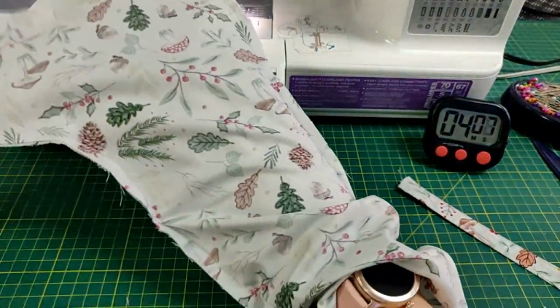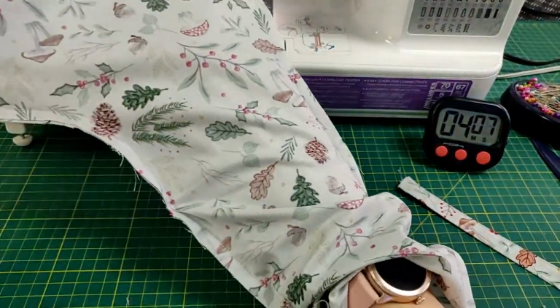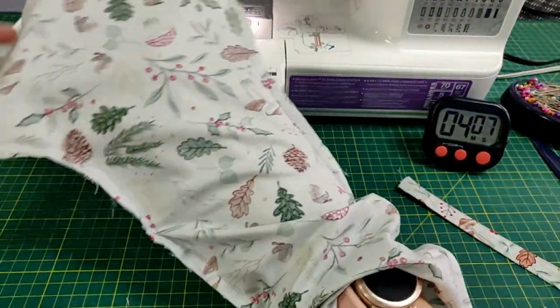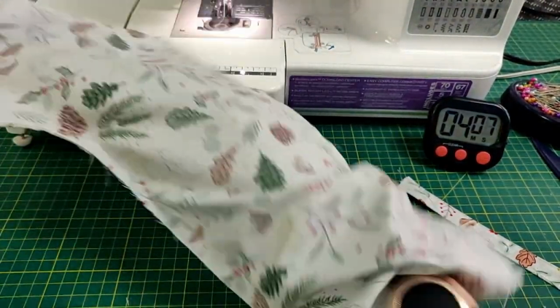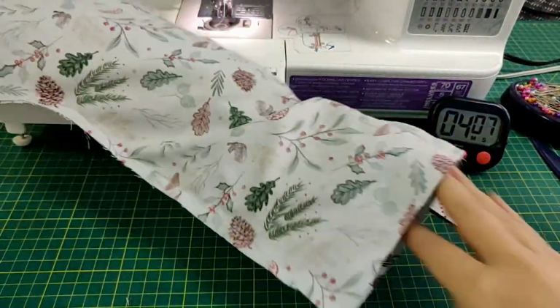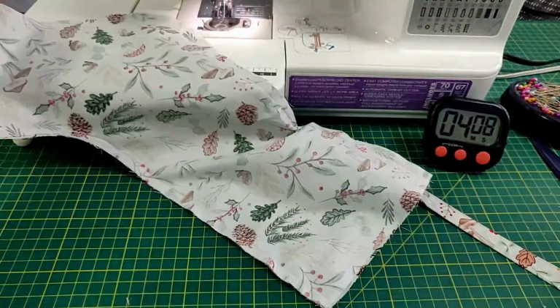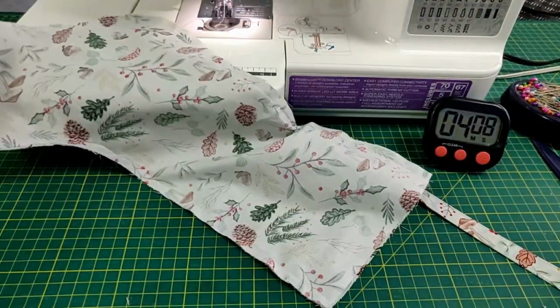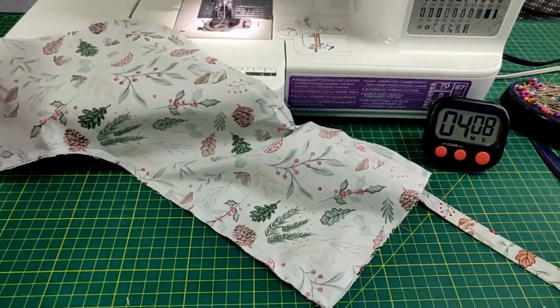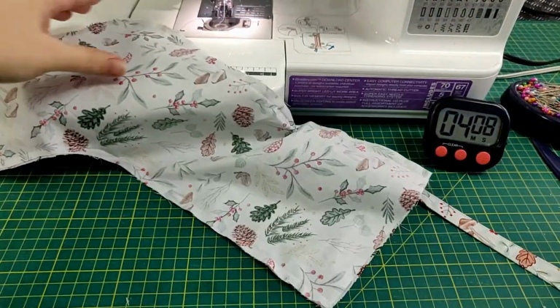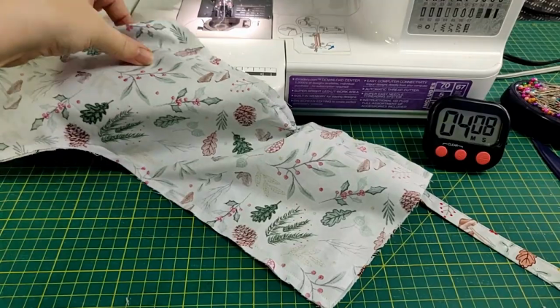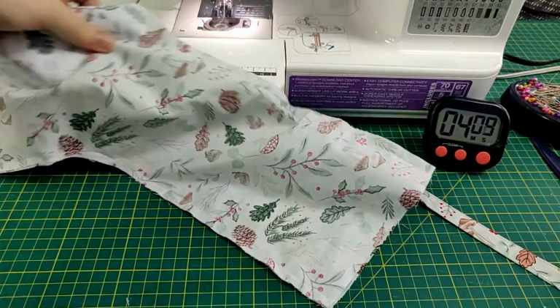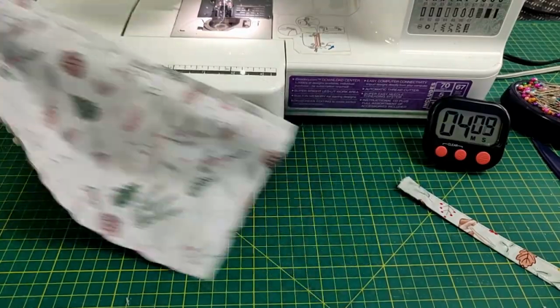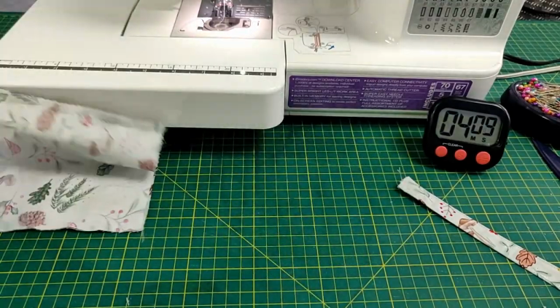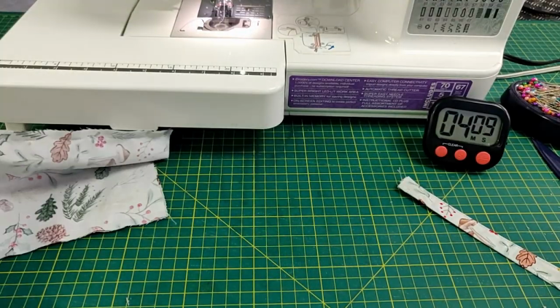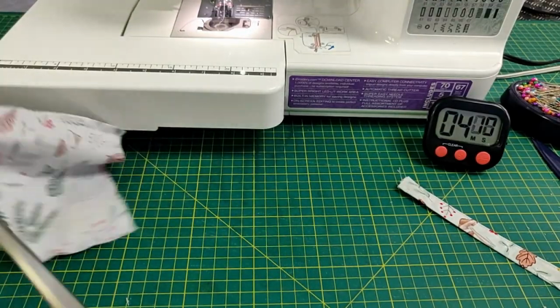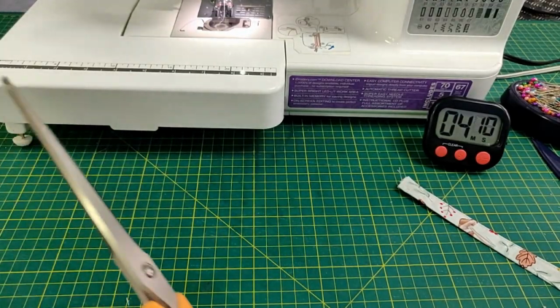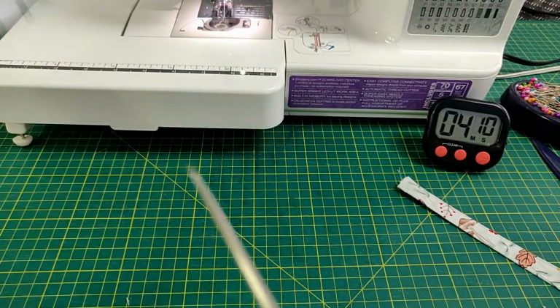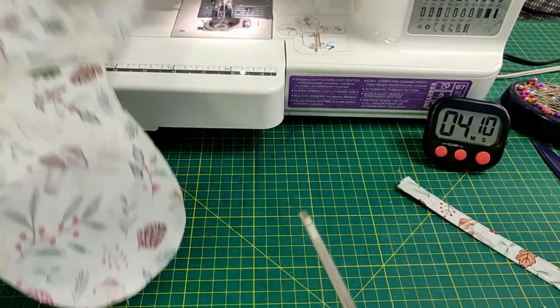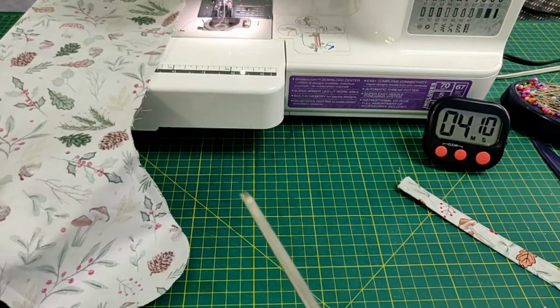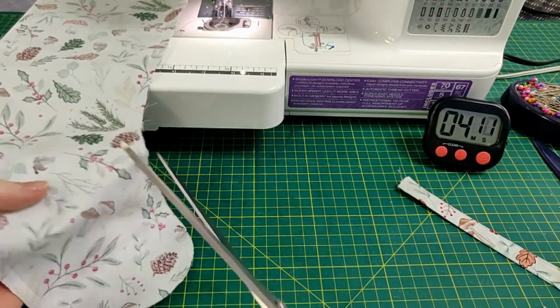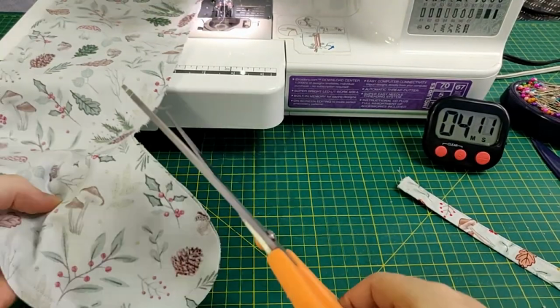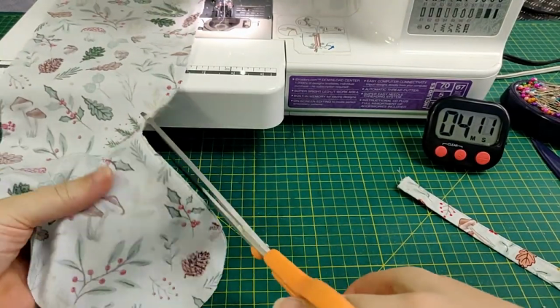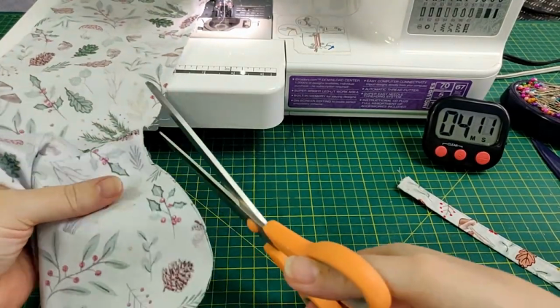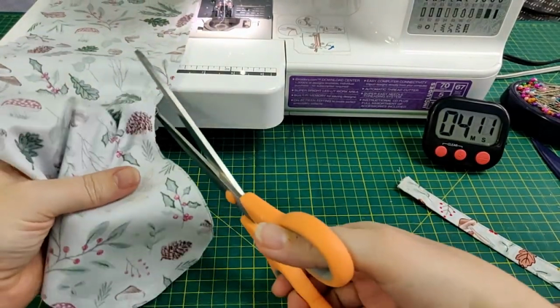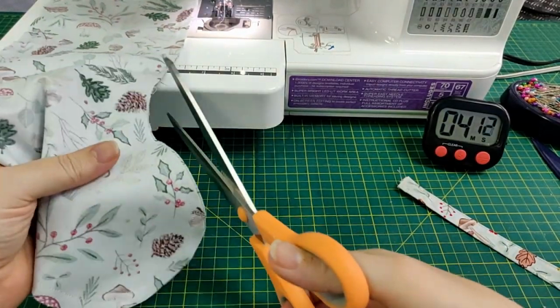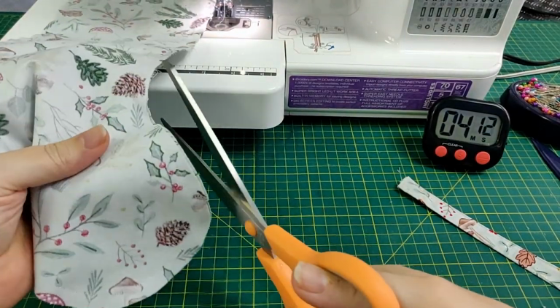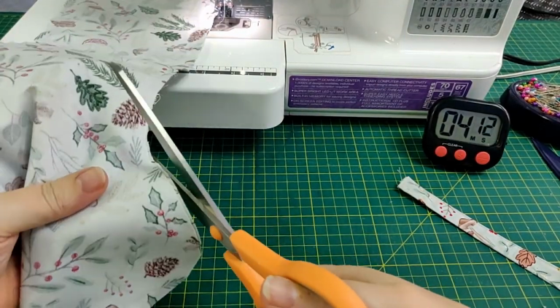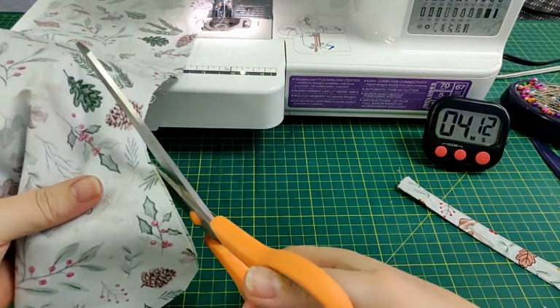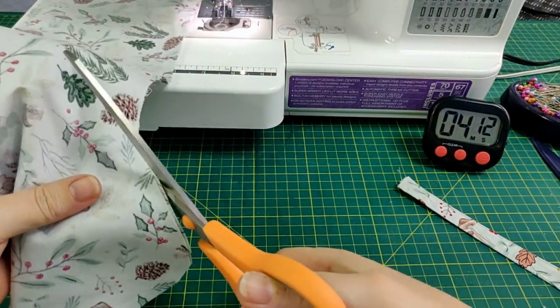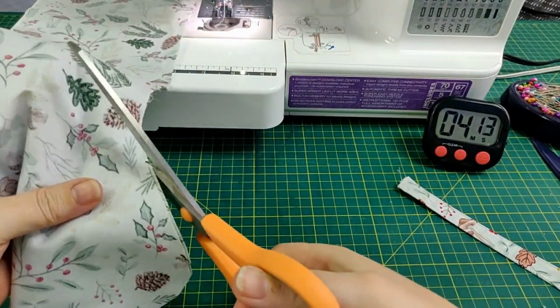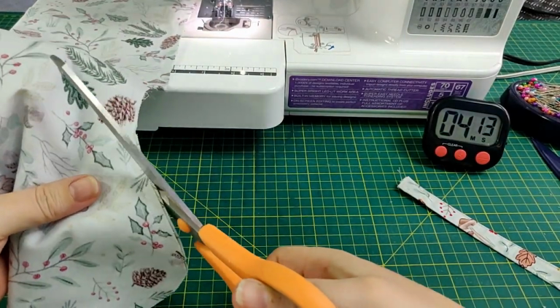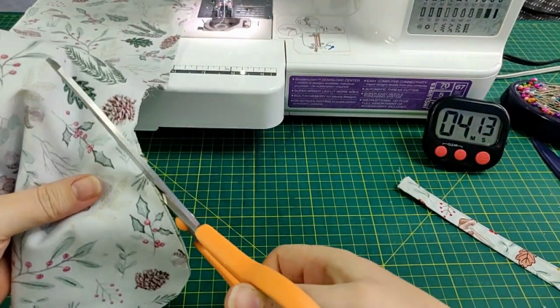Almost forgot — clip the curves. Normally I go ahead and pink the edges all the way around, but clipping the curves will work just as well.